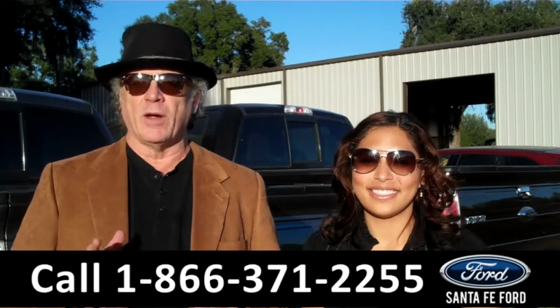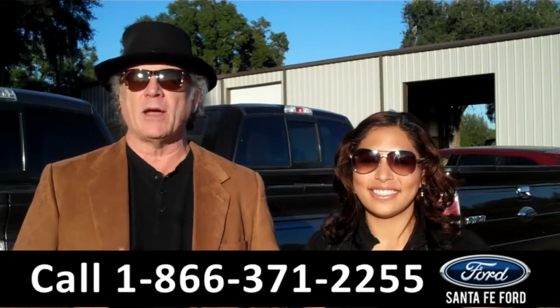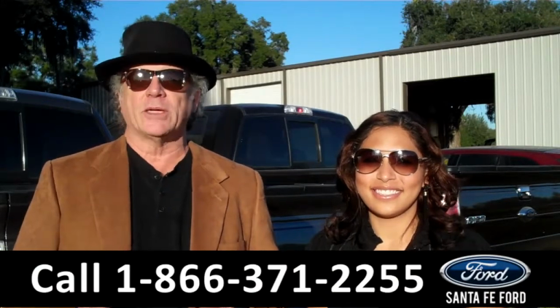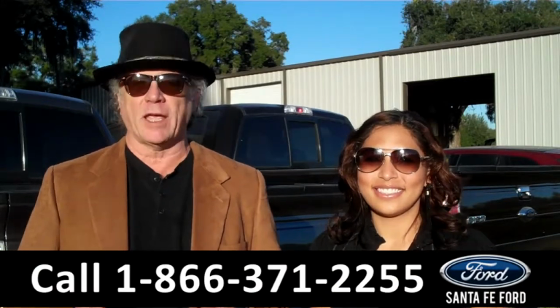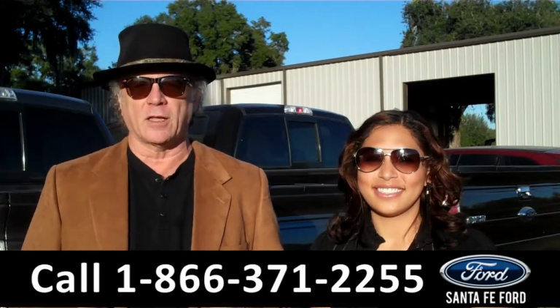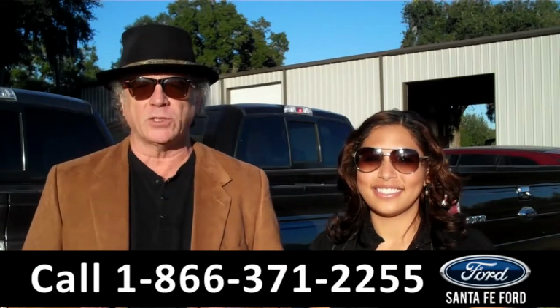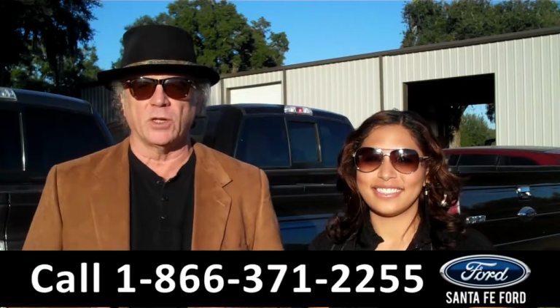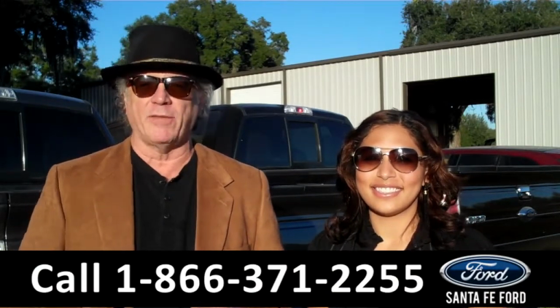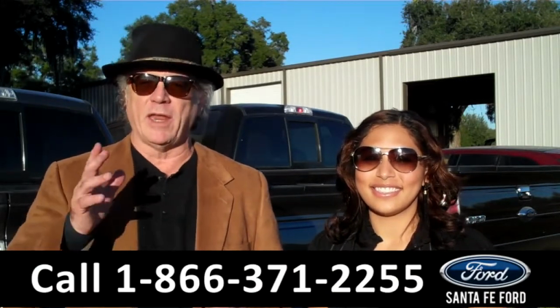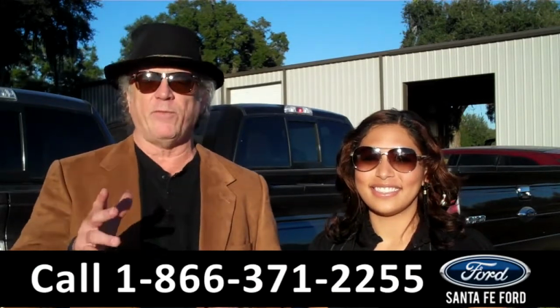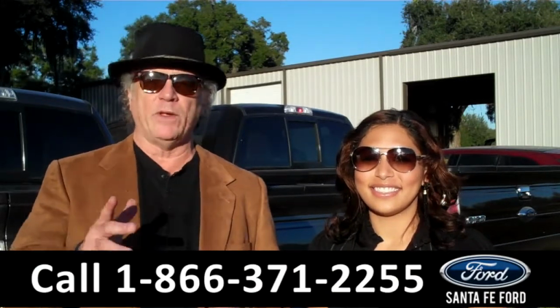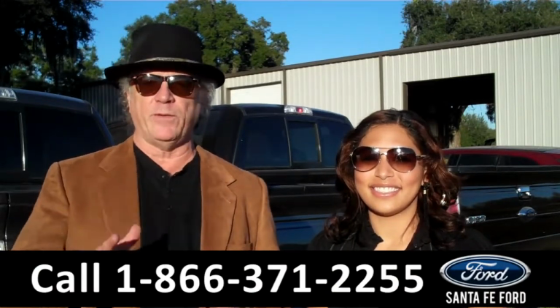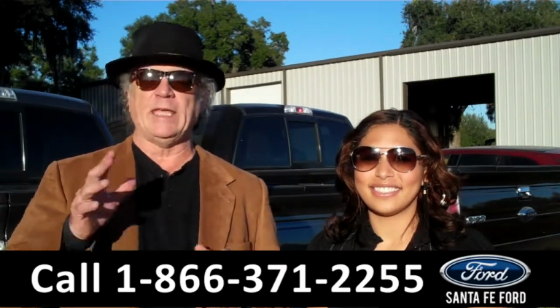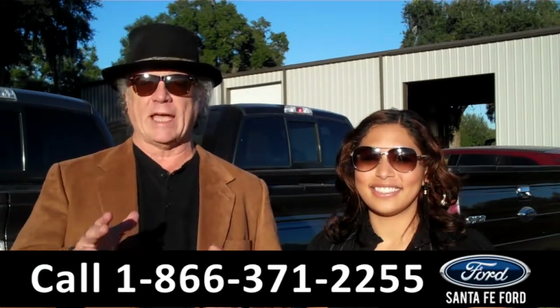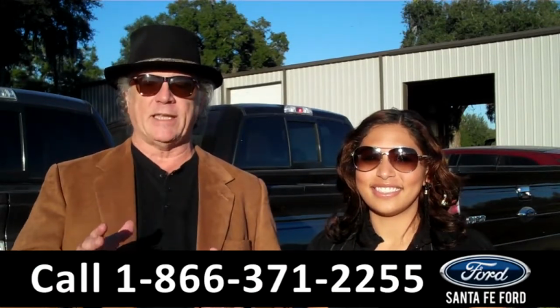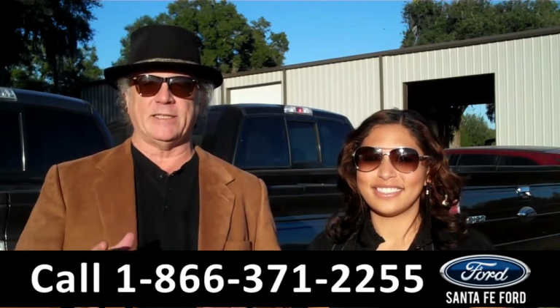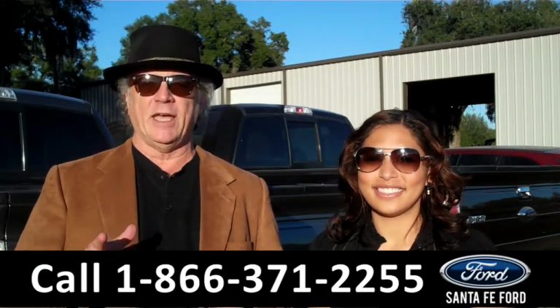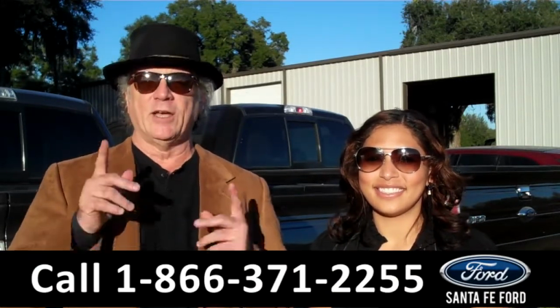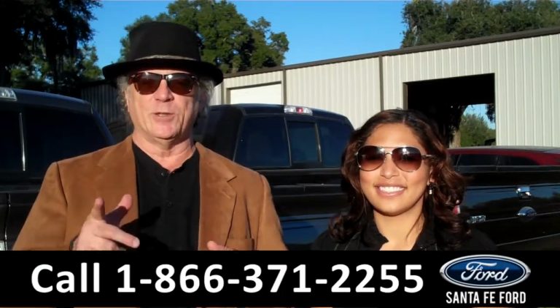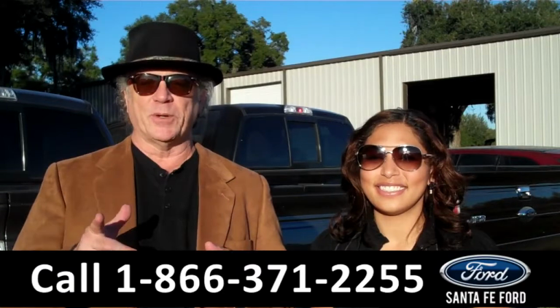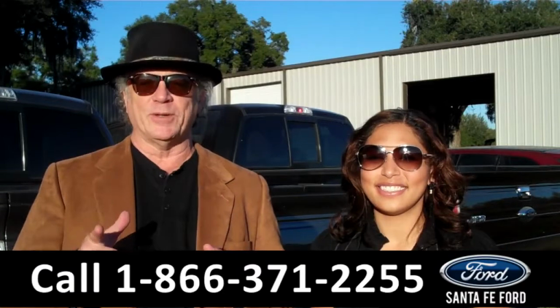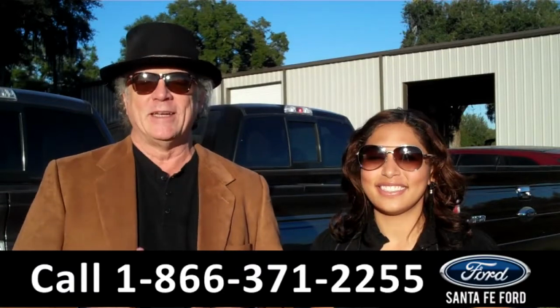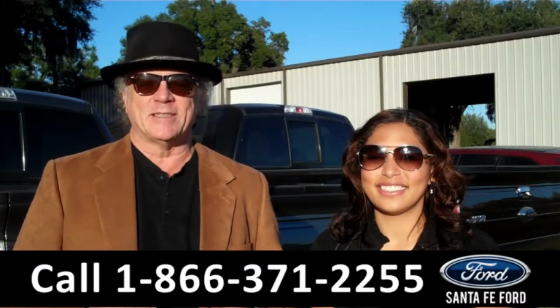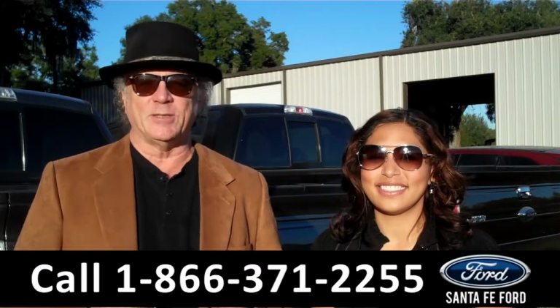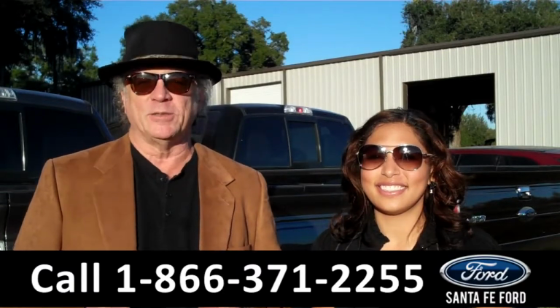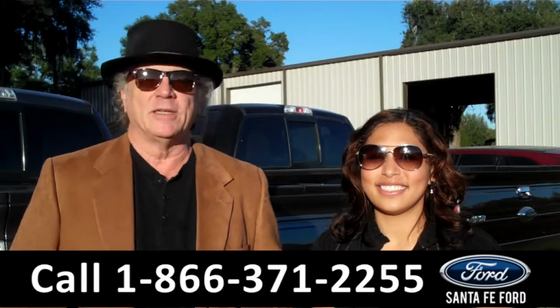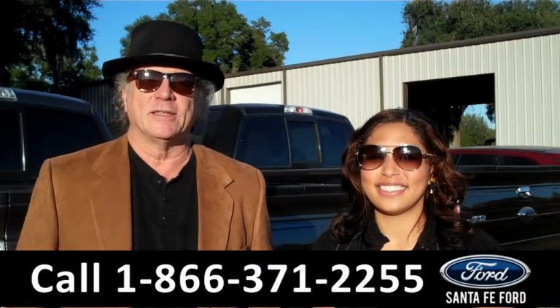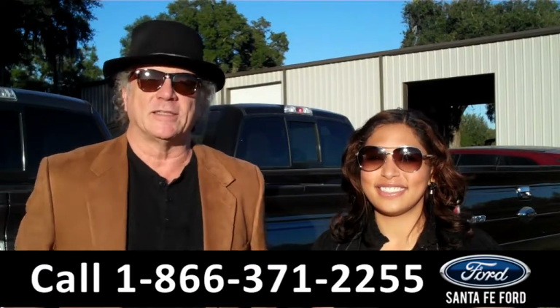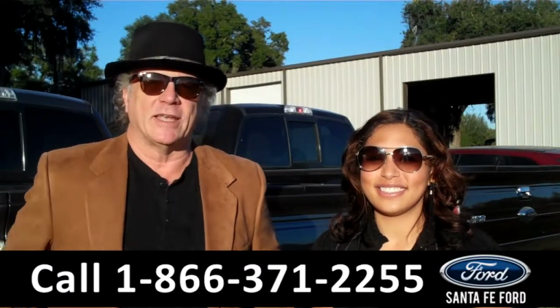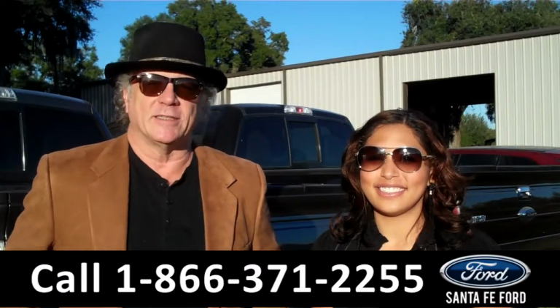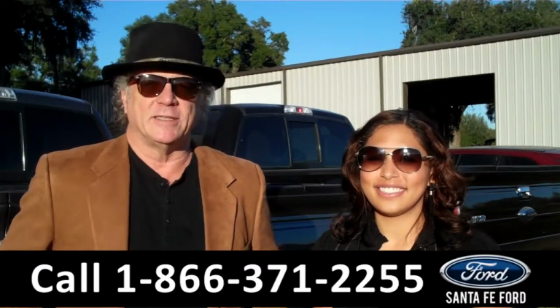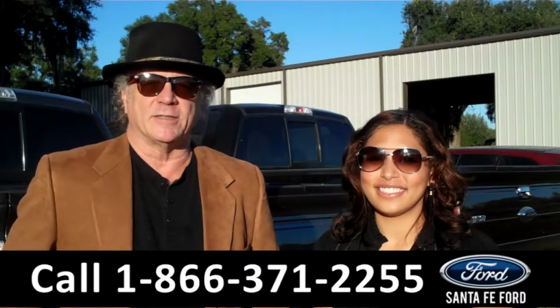Right now we're going to take a closer look at an F-150 XLT SuperCrew. Stay tuned, Leslie has the details.